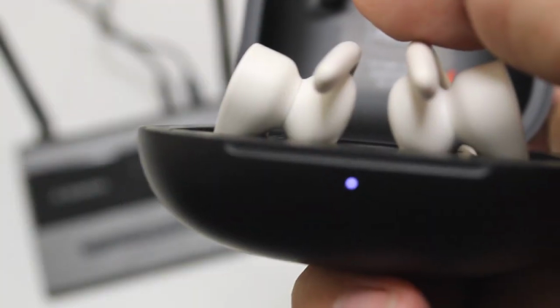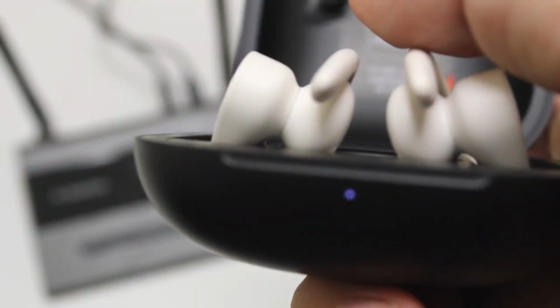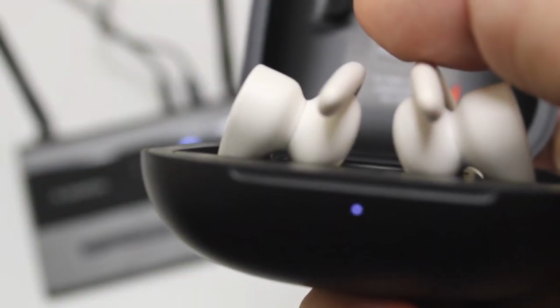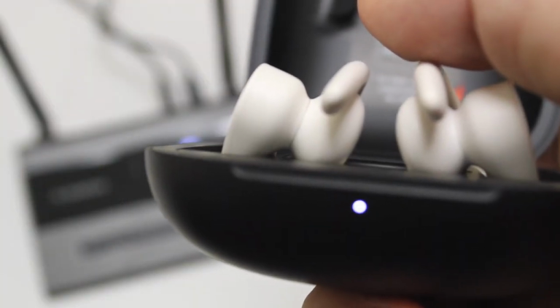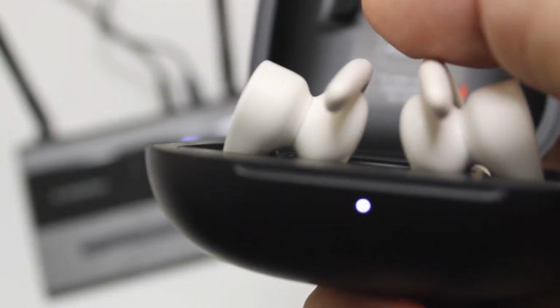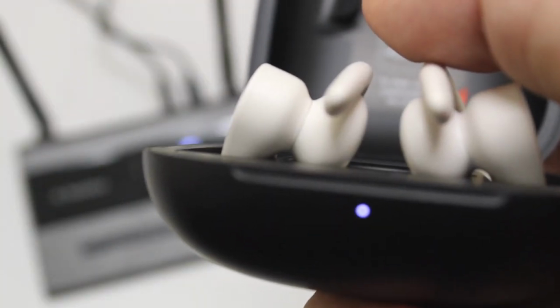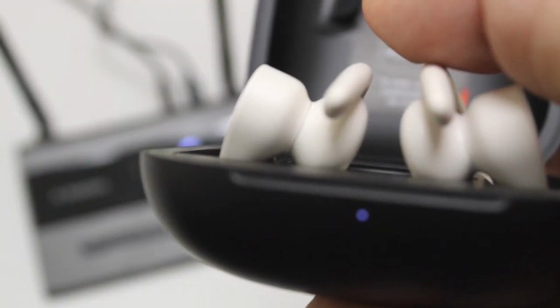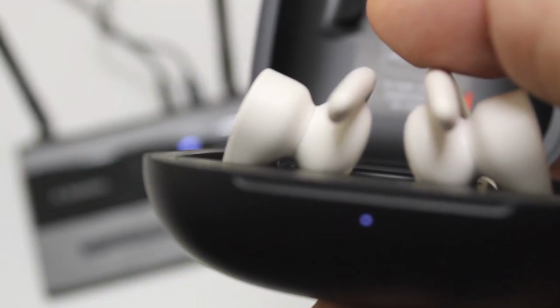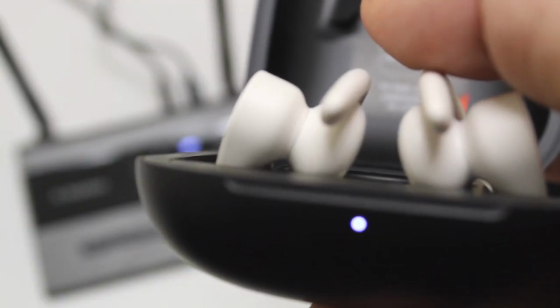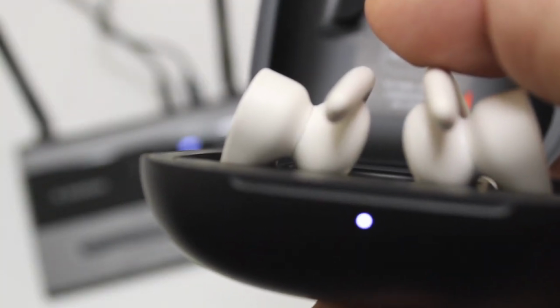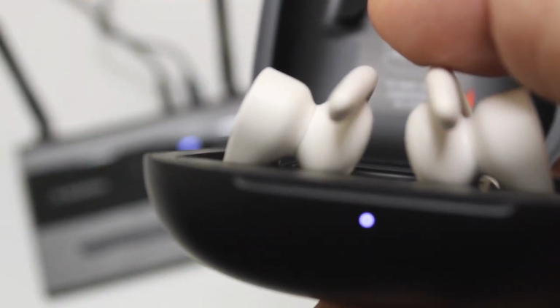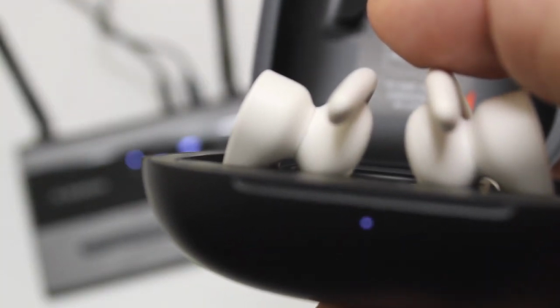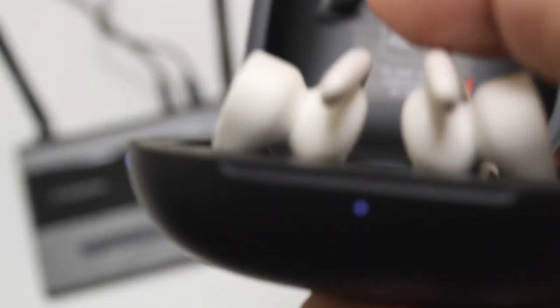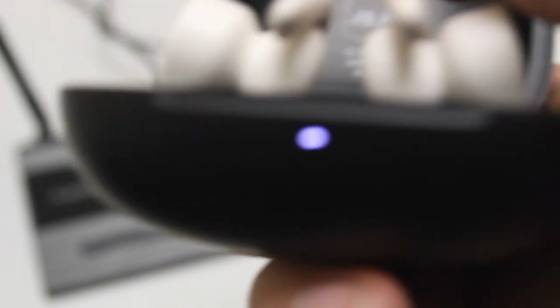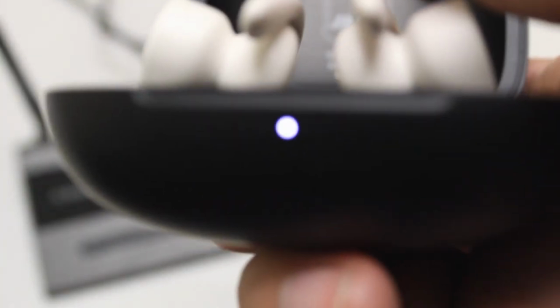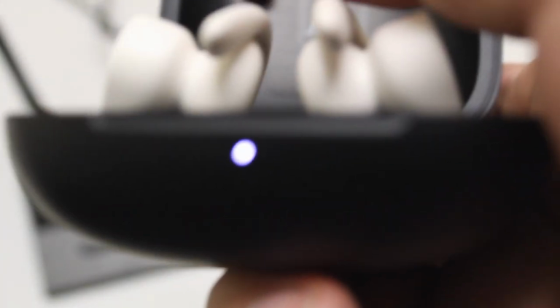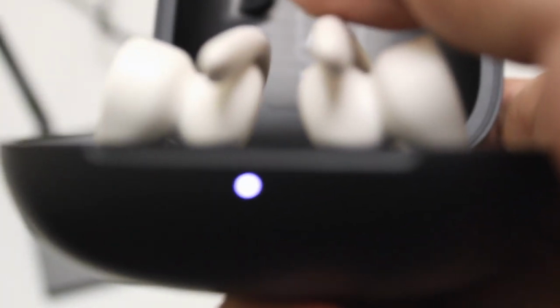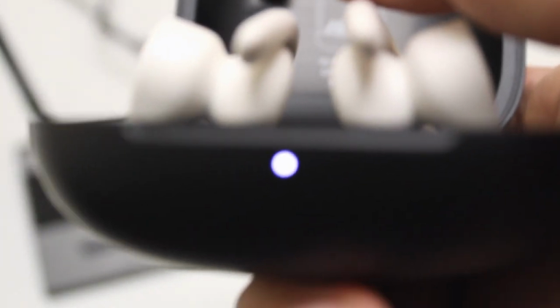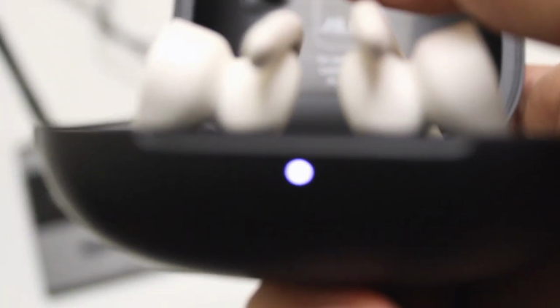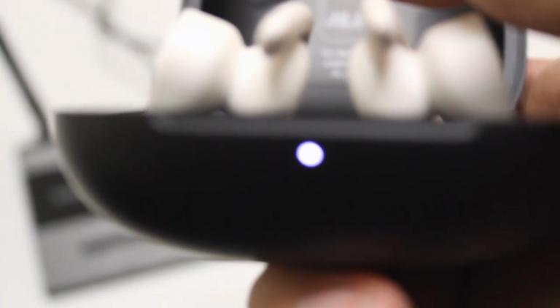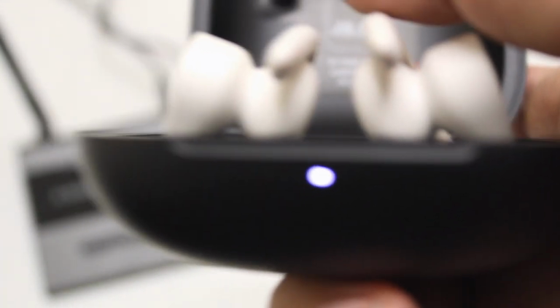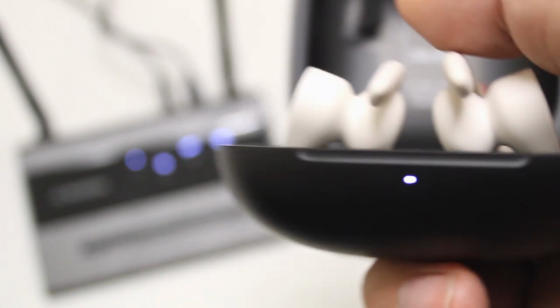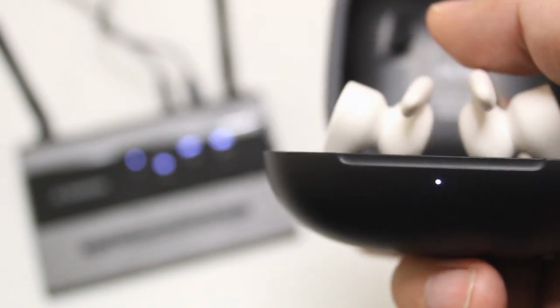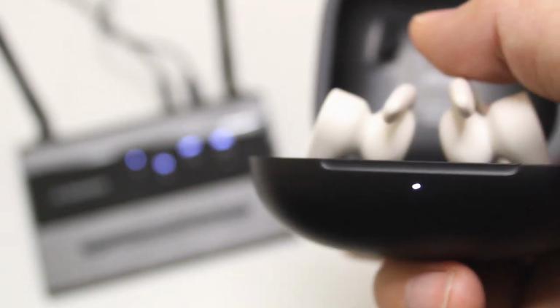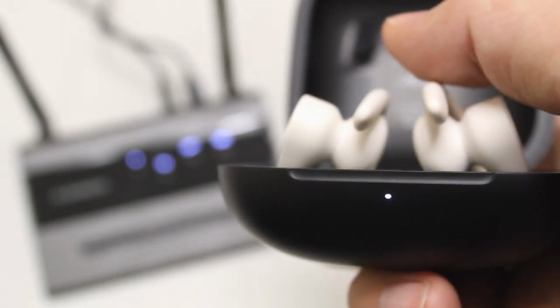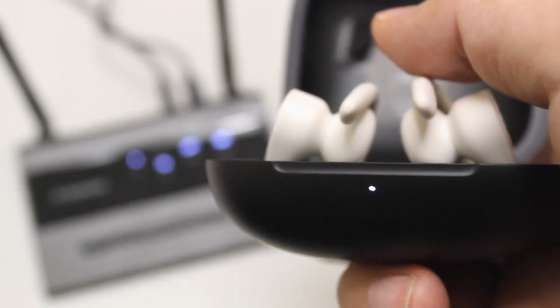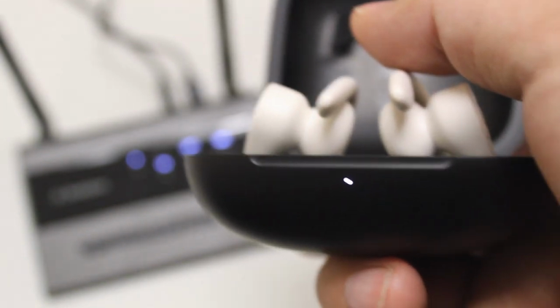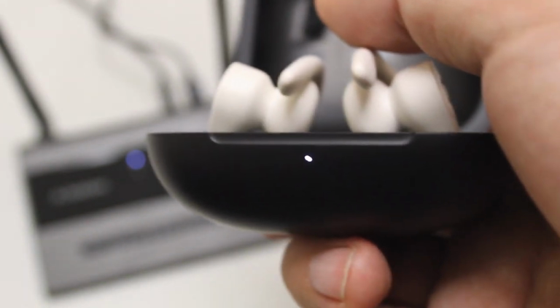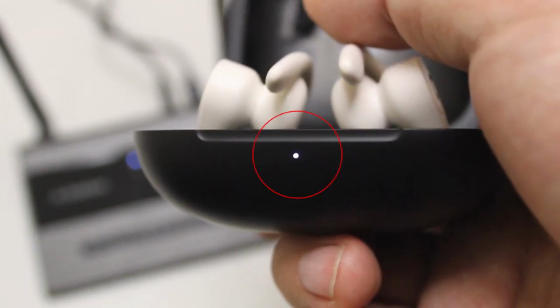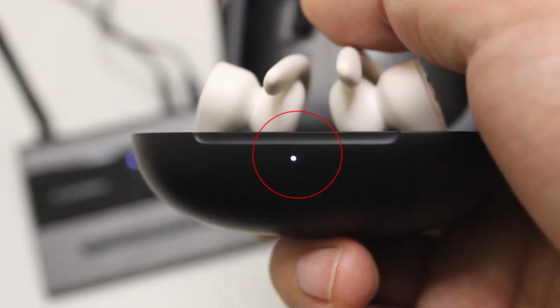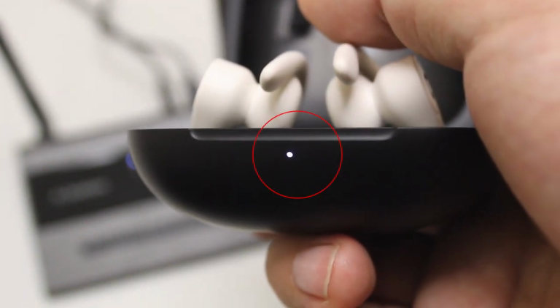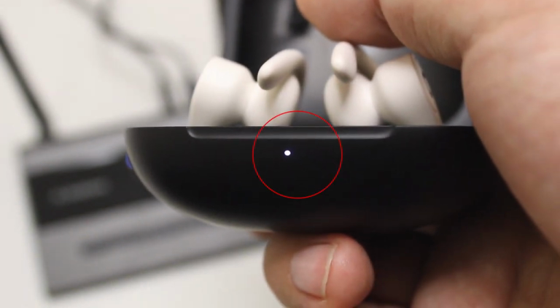Keep them close to each other. Once connected, the LED indicator on the Powerbeats case will turn solid white.